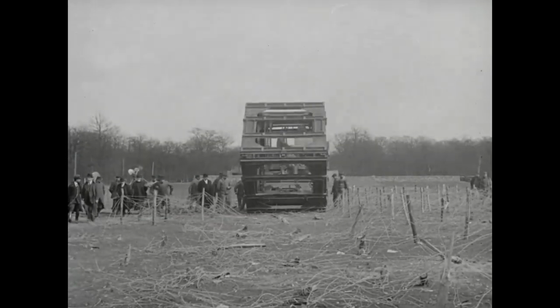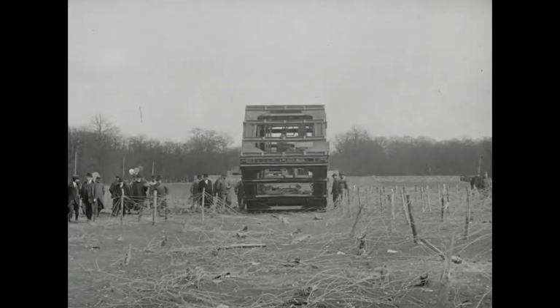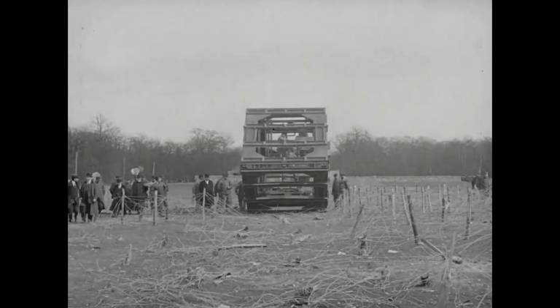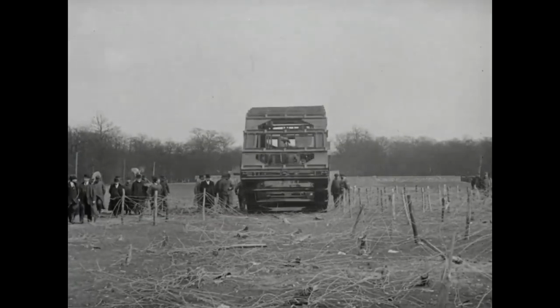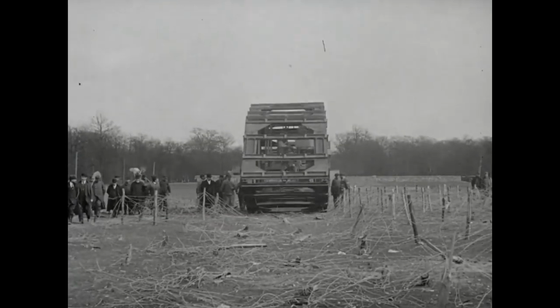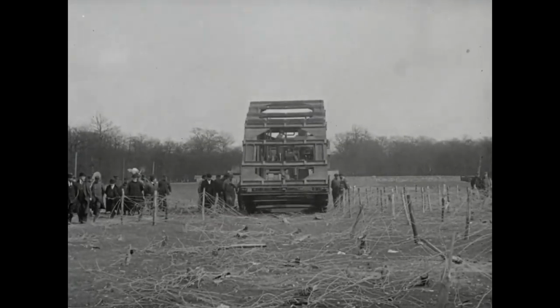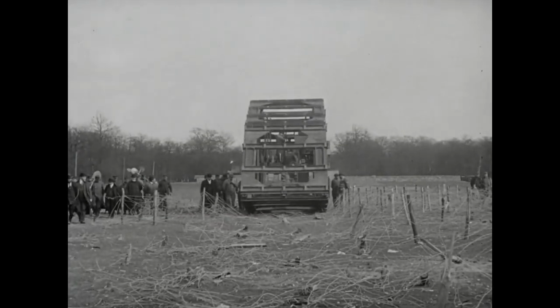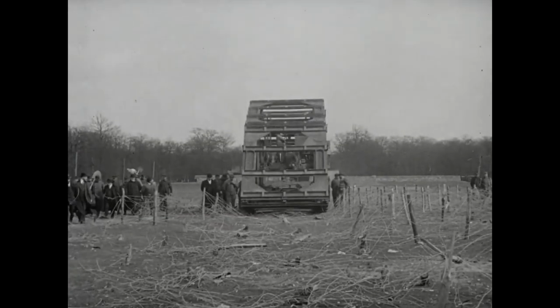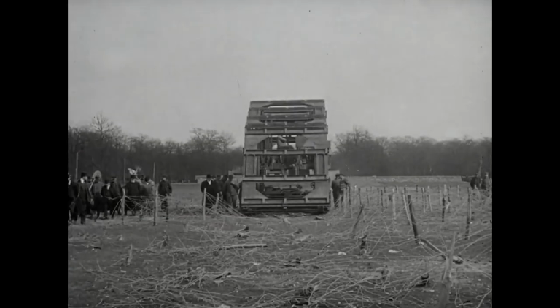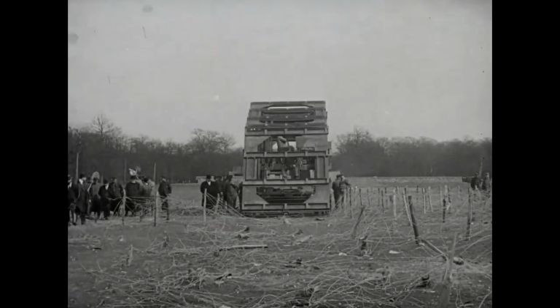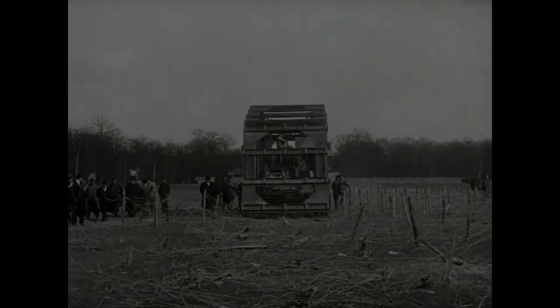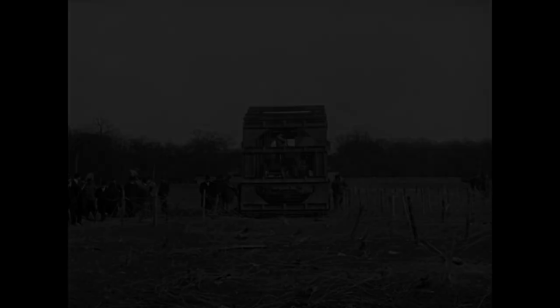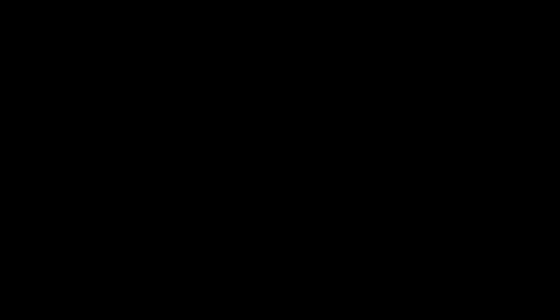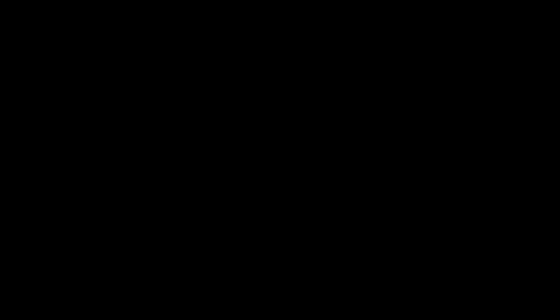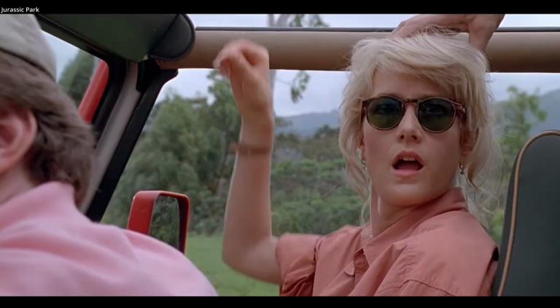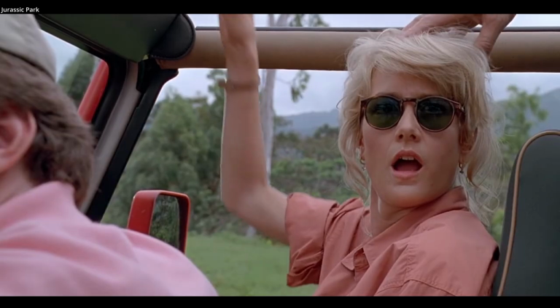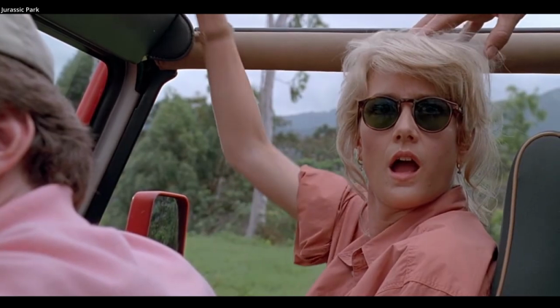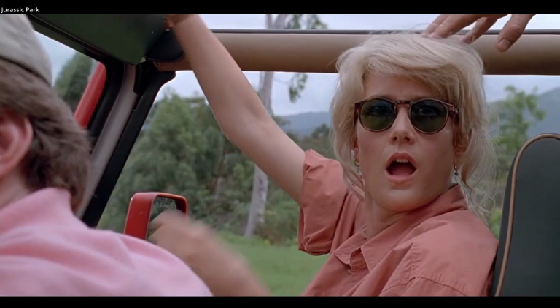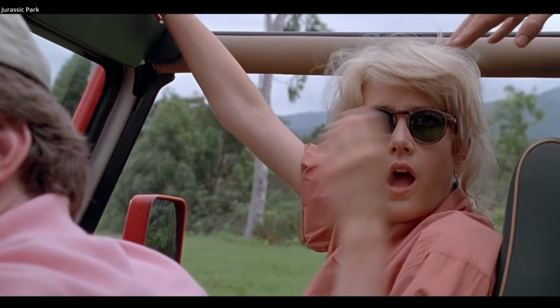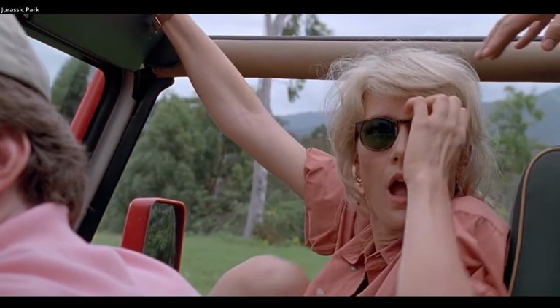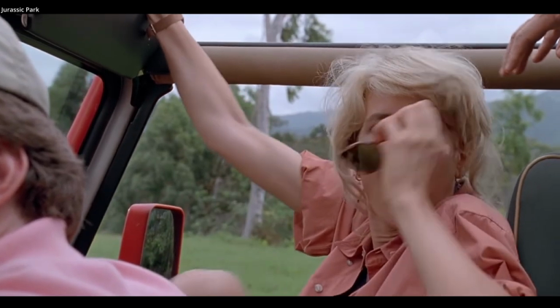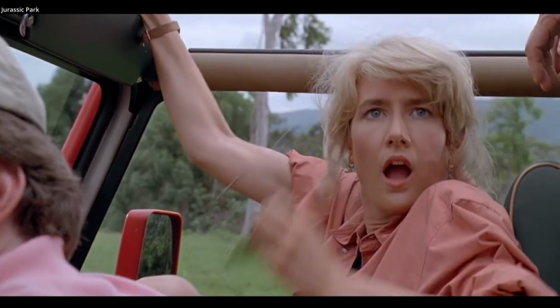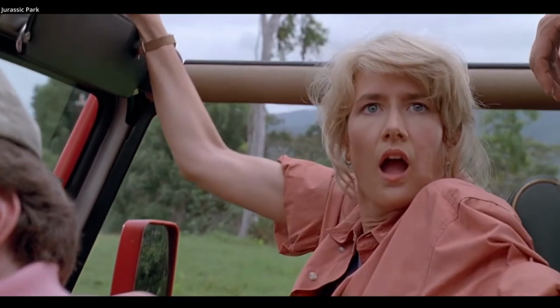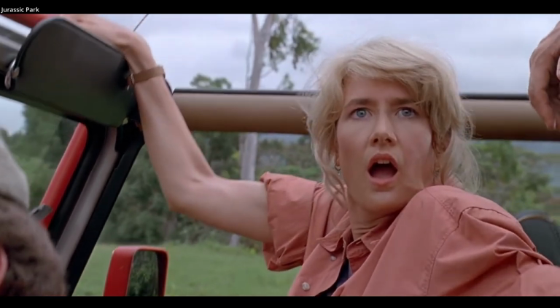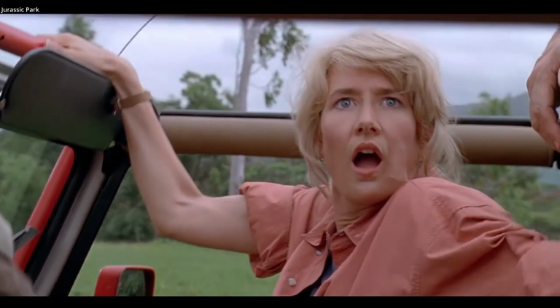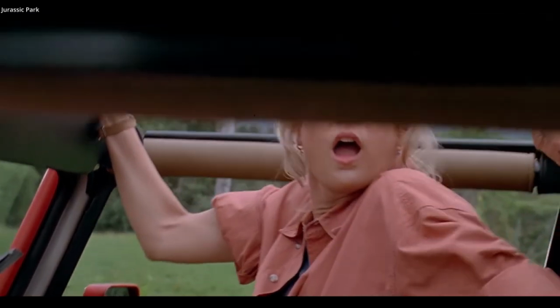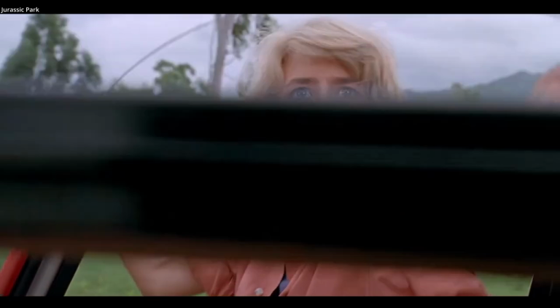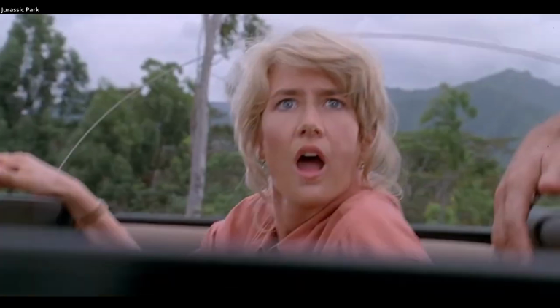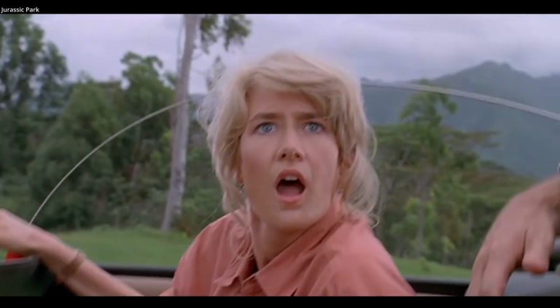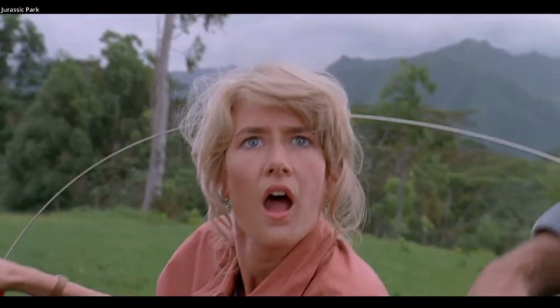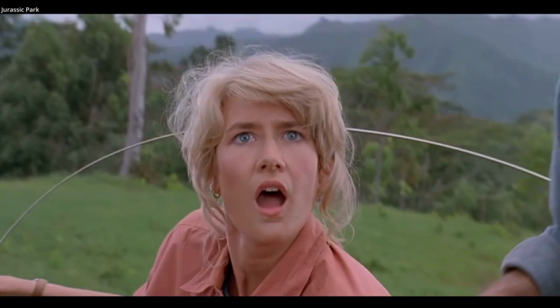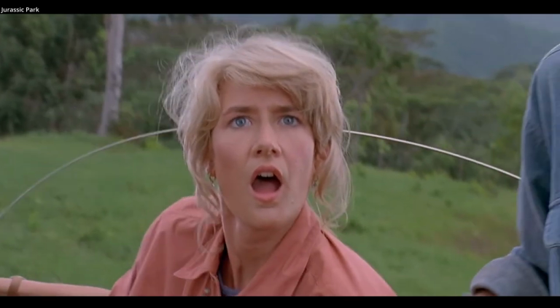The land ship may be best remembered by its nickname, Diplodocus Militaris, after the giant sauropod dinosaur.